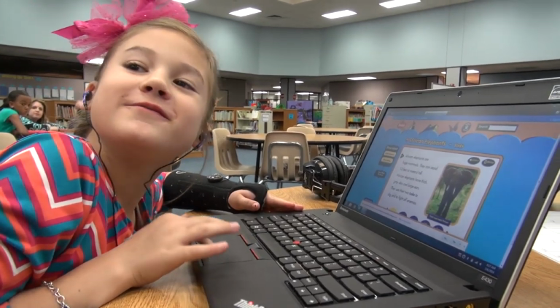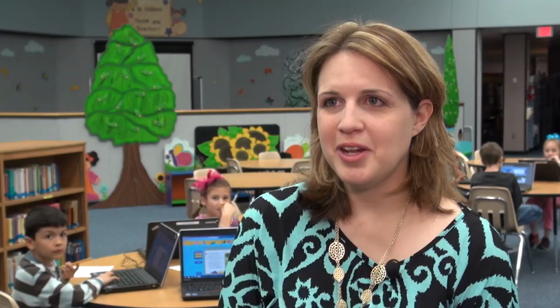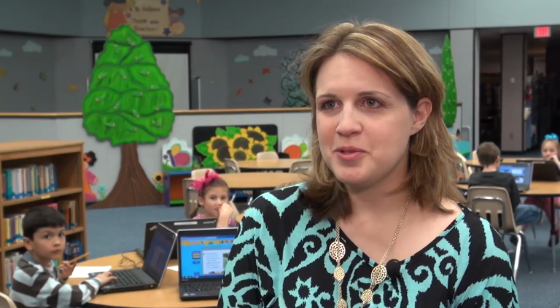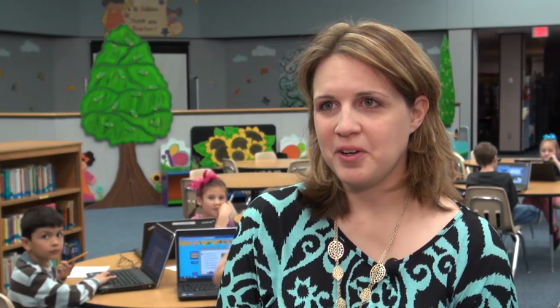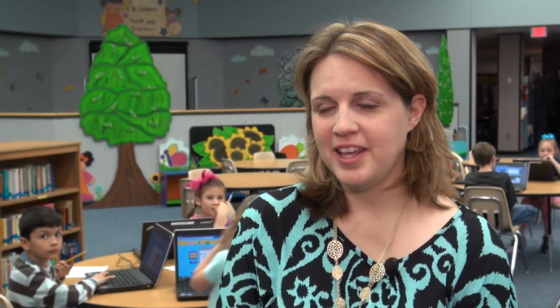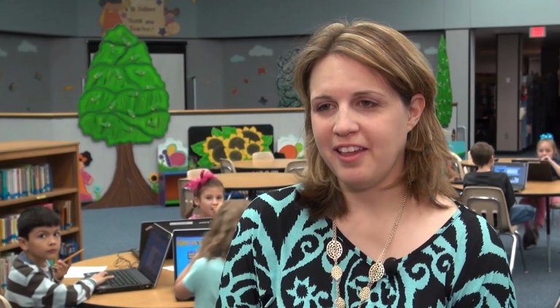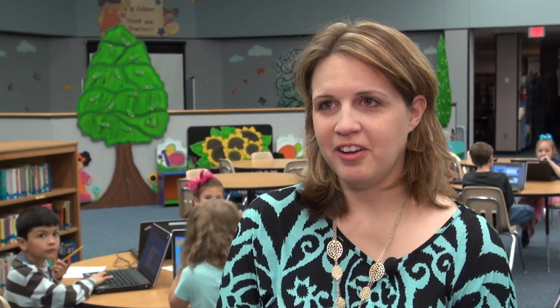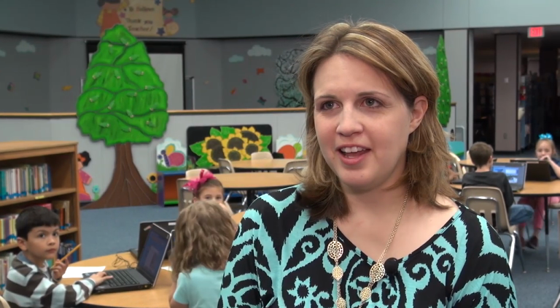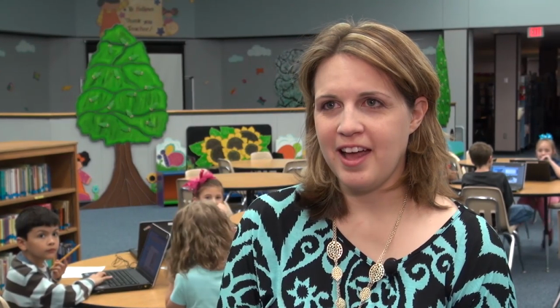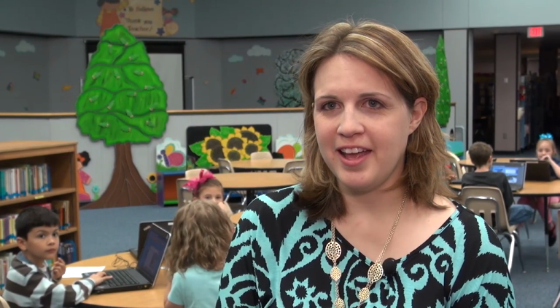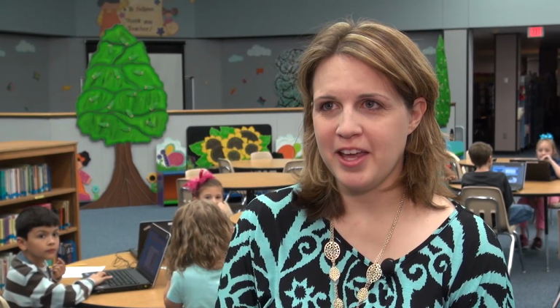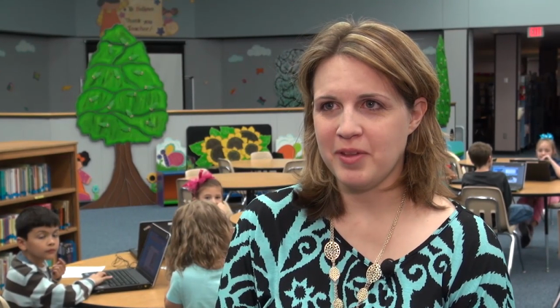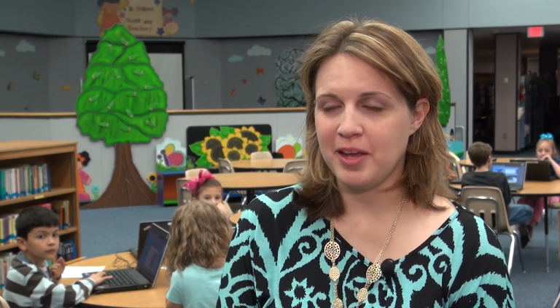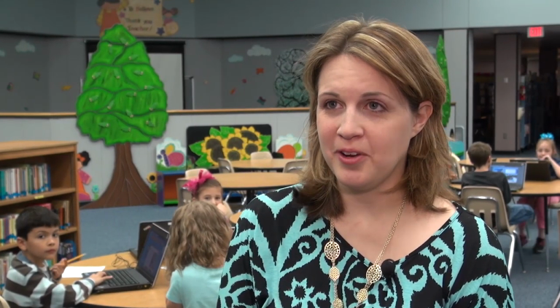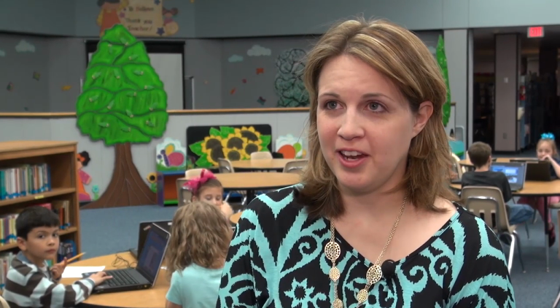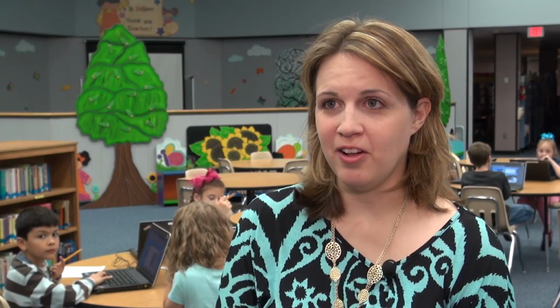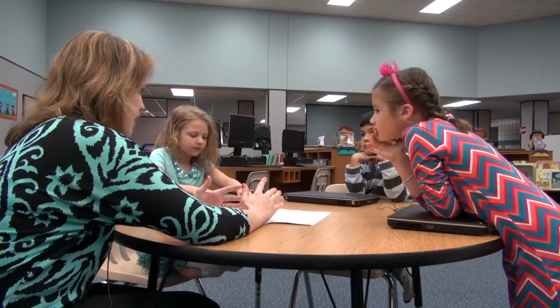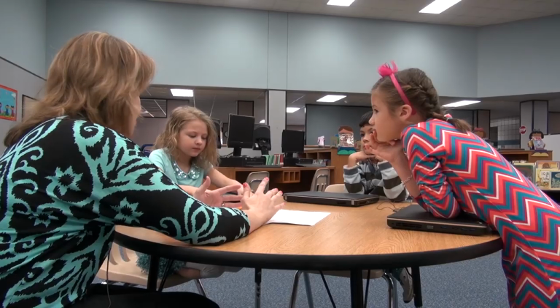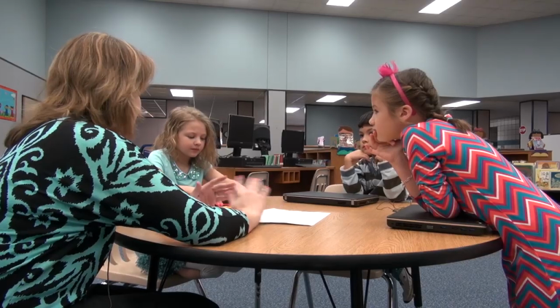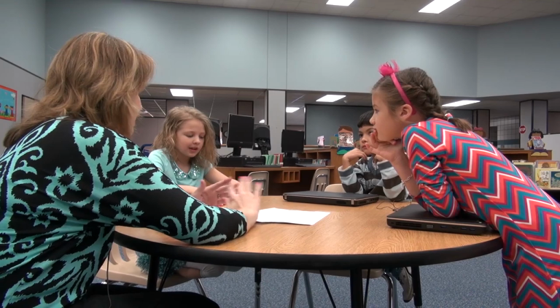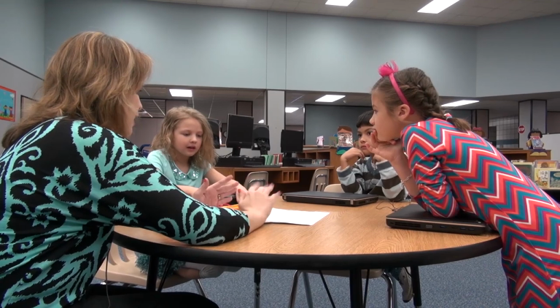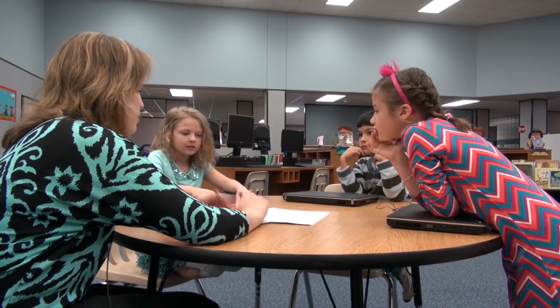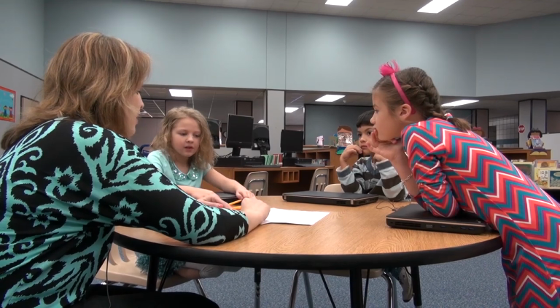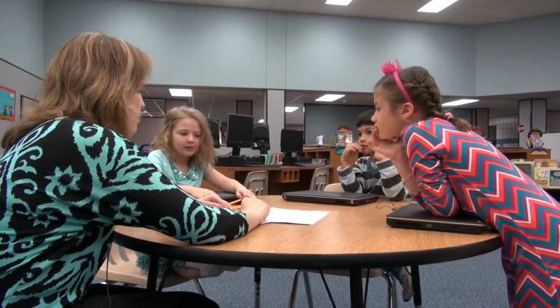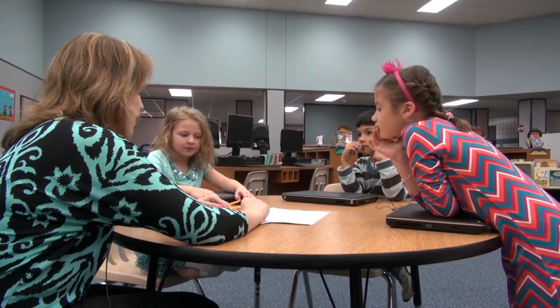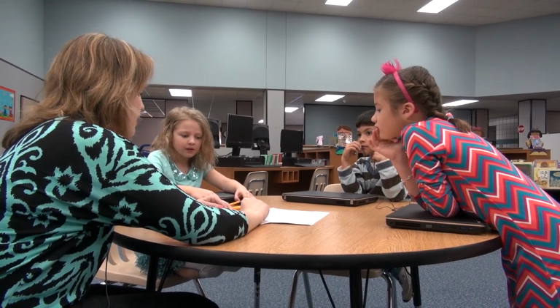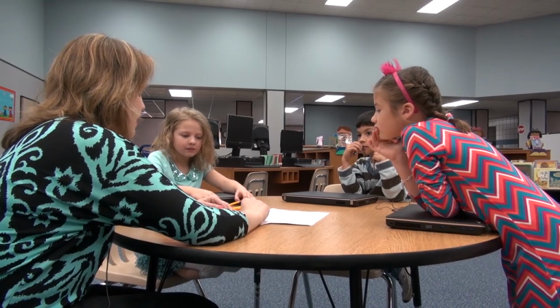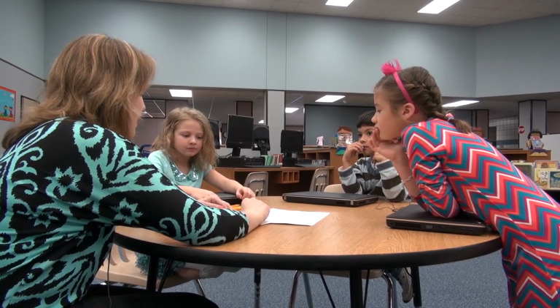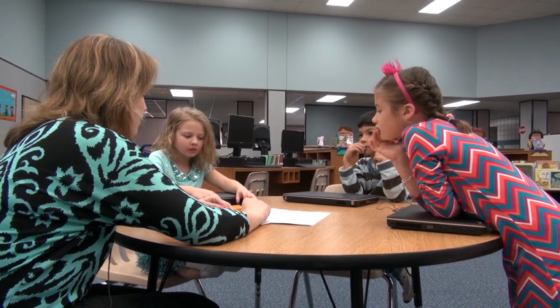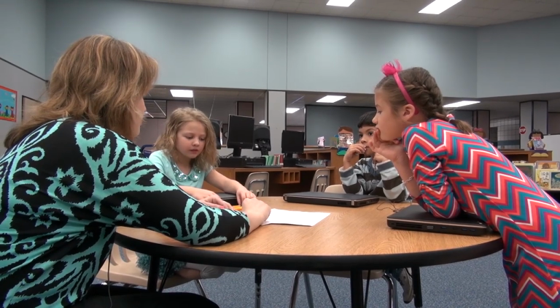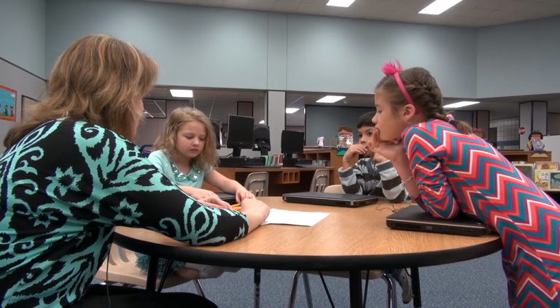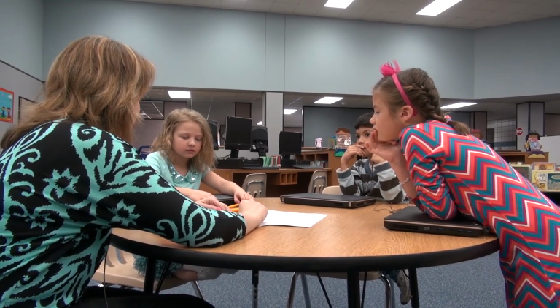My name is Courtney Kaler and I am the librarian at Ault Elementary, and it's my dream job and I have a great time.